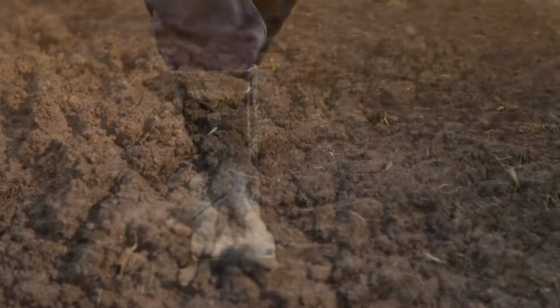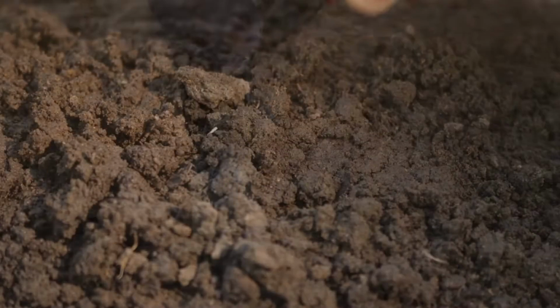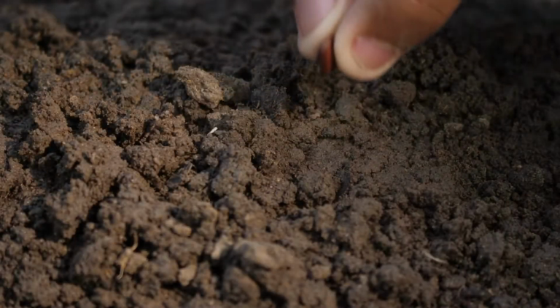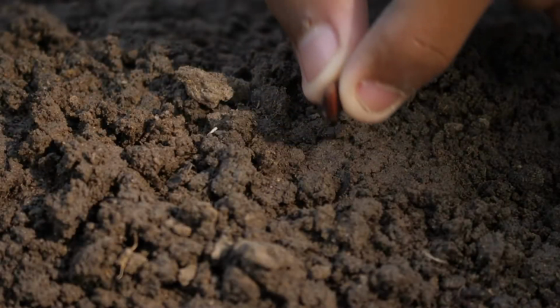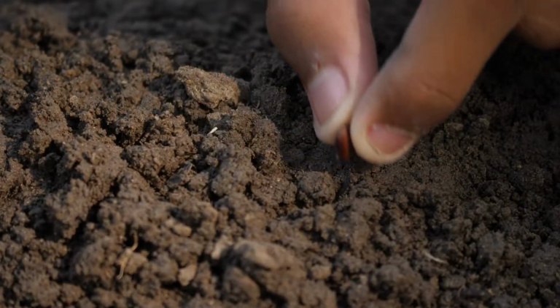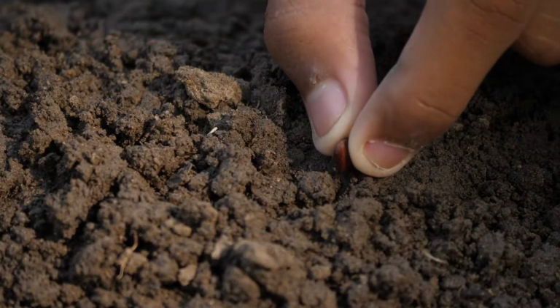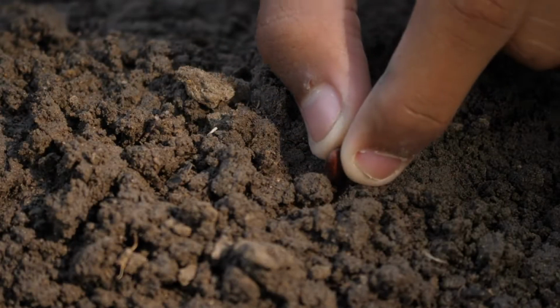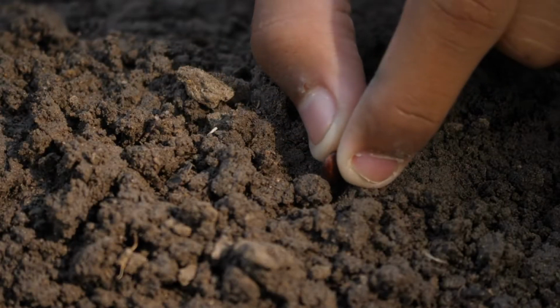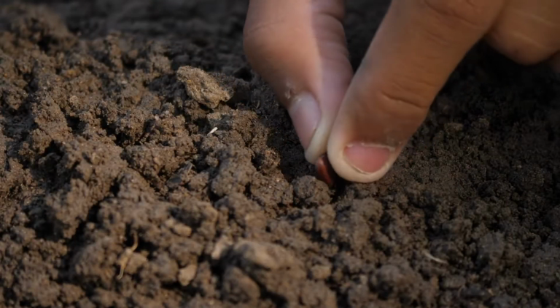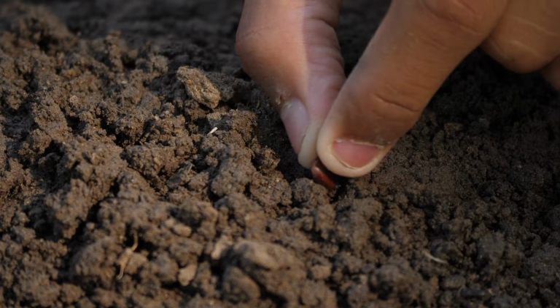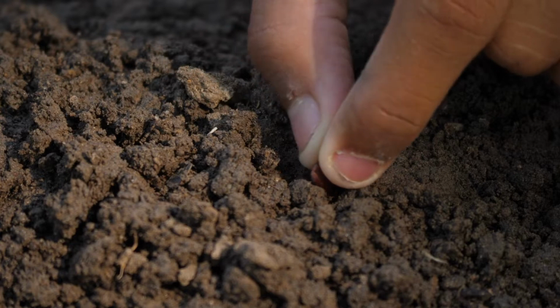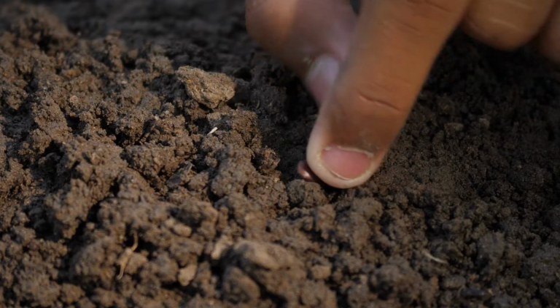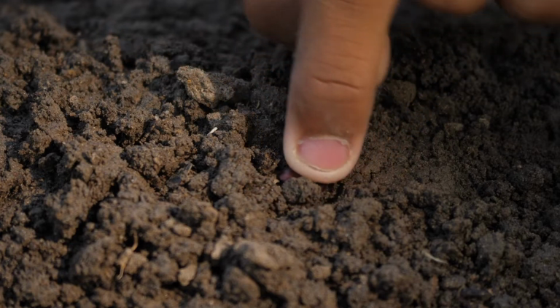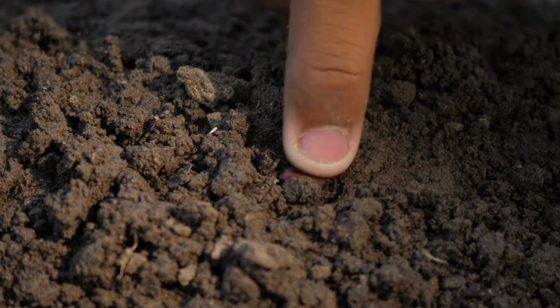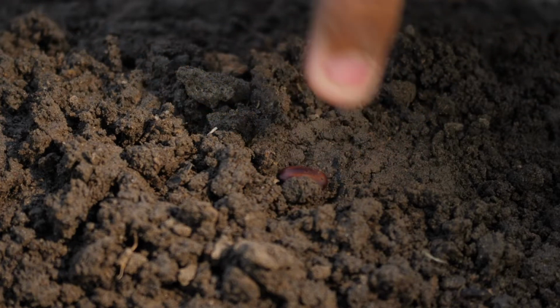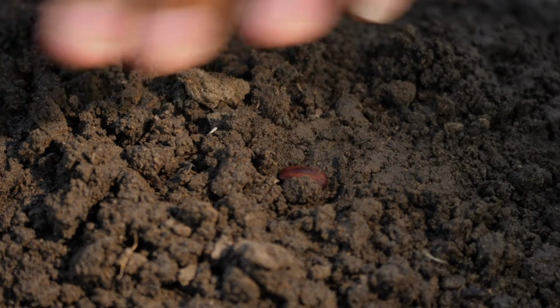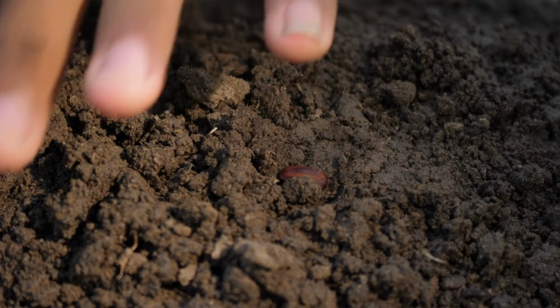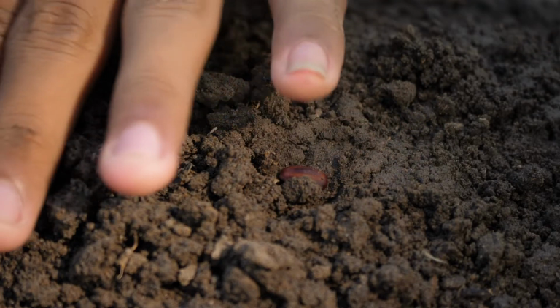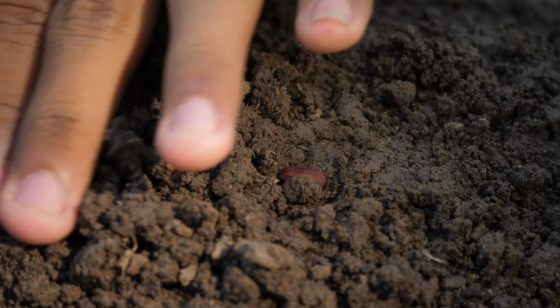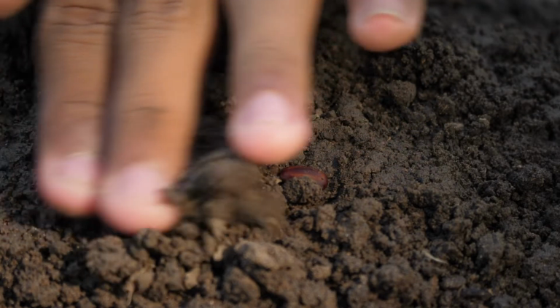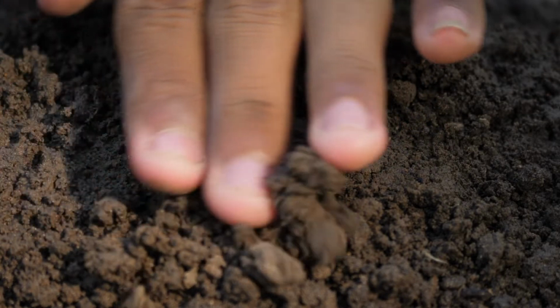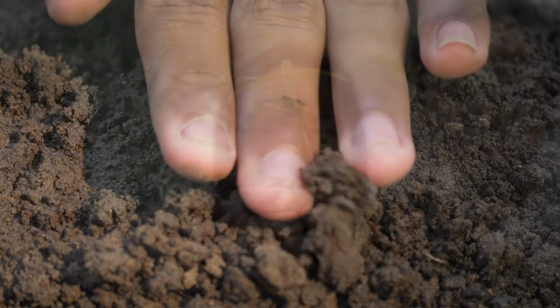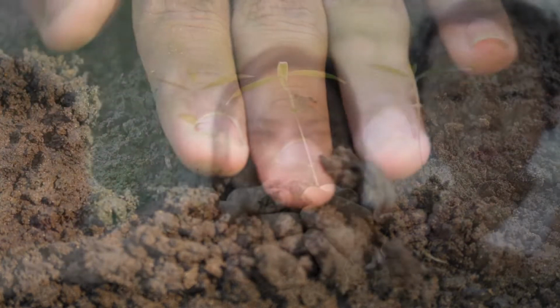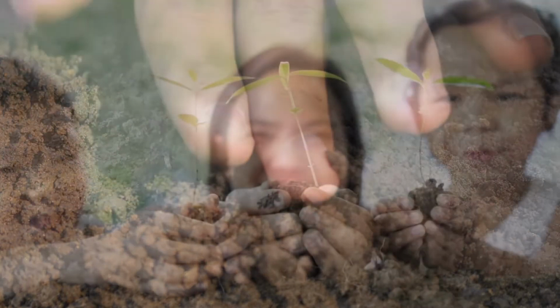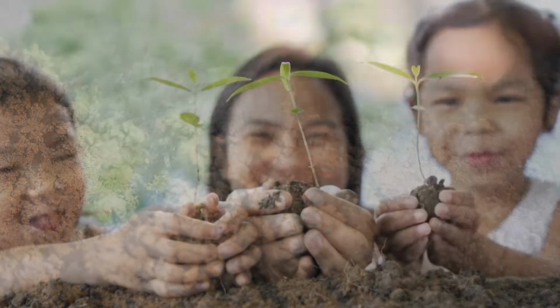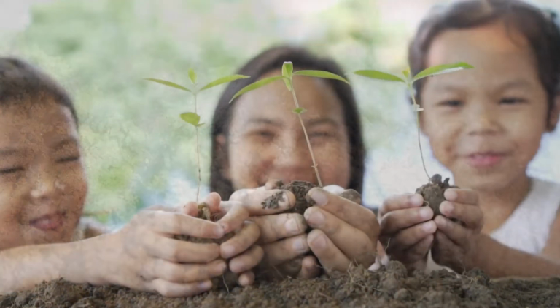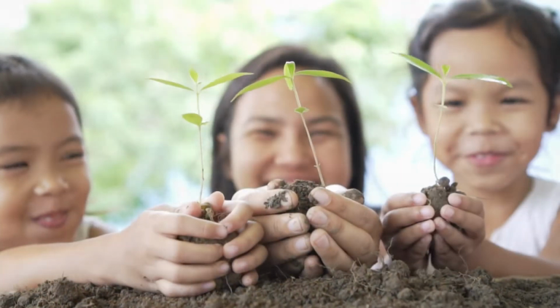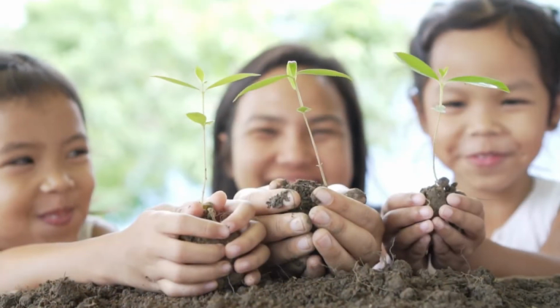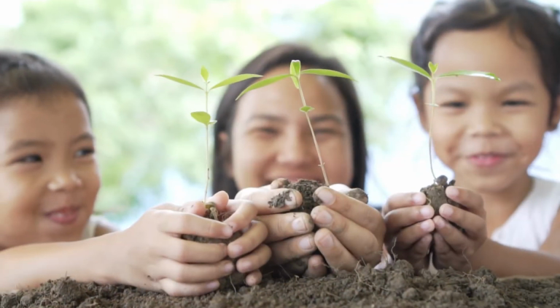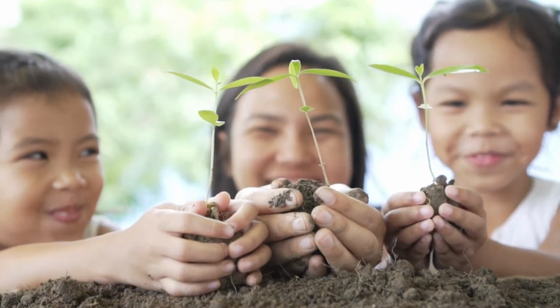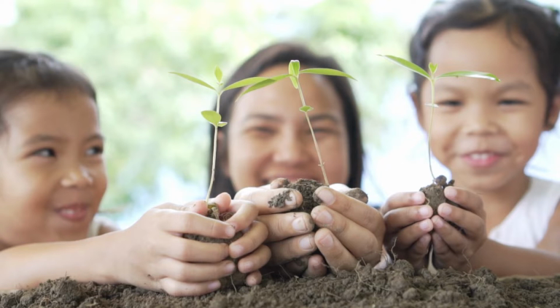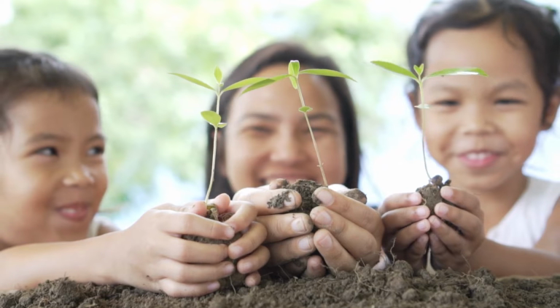Perhaps the next time you plant a seed, the soil you'll be using will have been analyzed in the same way. And this time, you'll finally have the healthy plant you wanted after all.